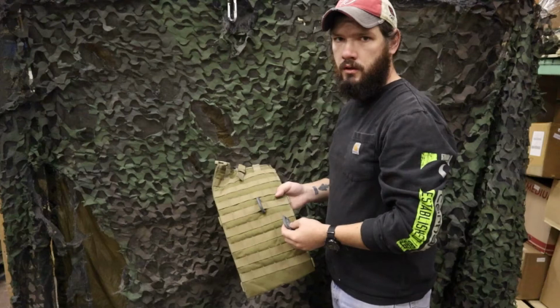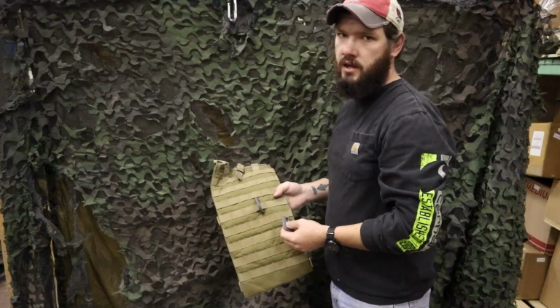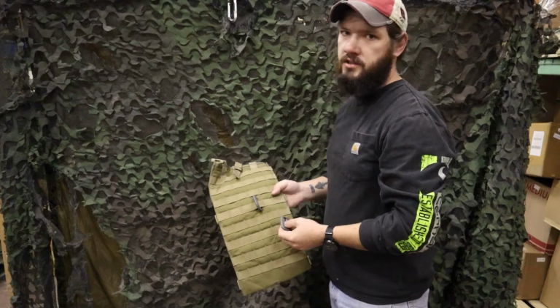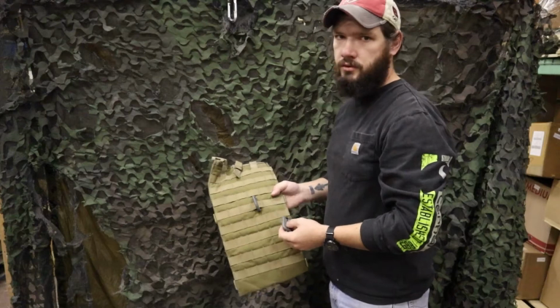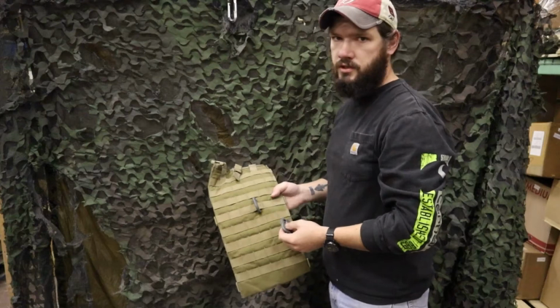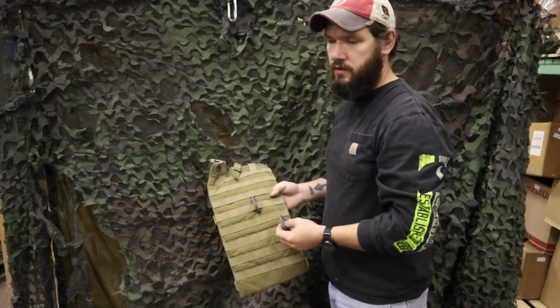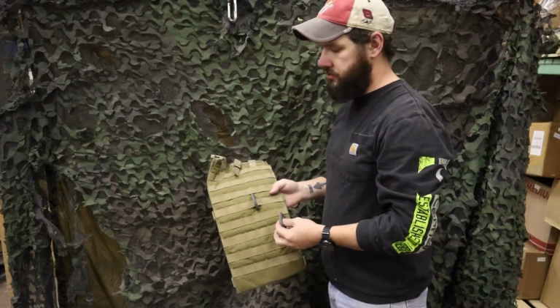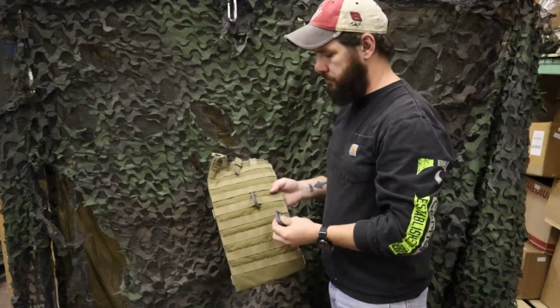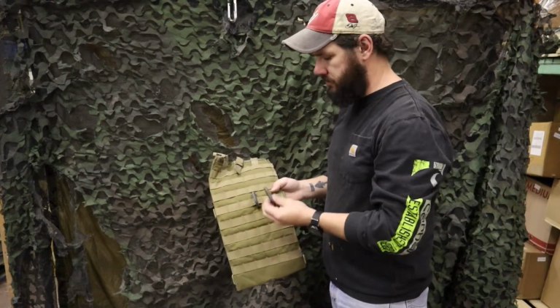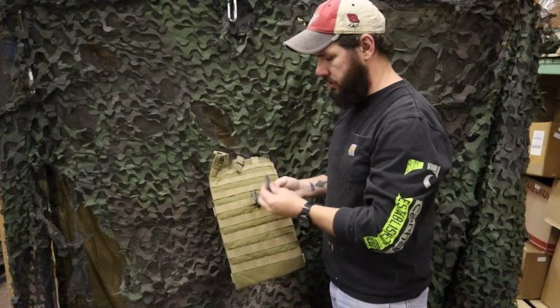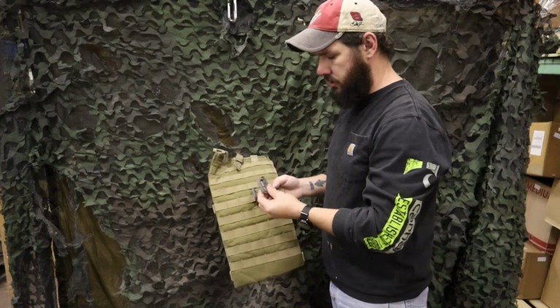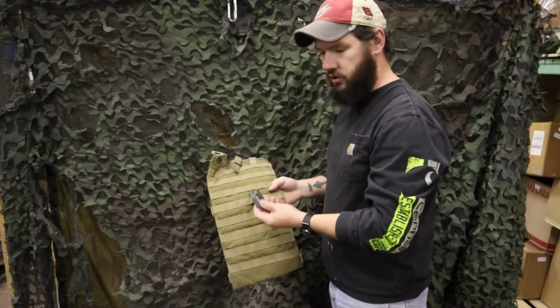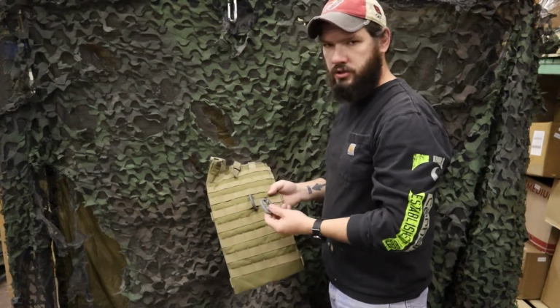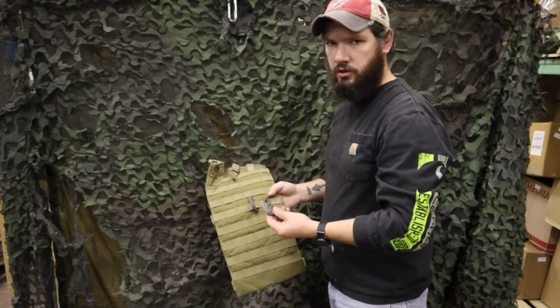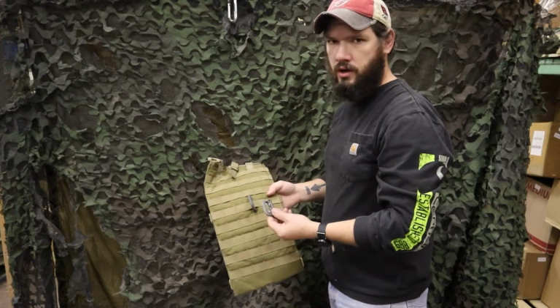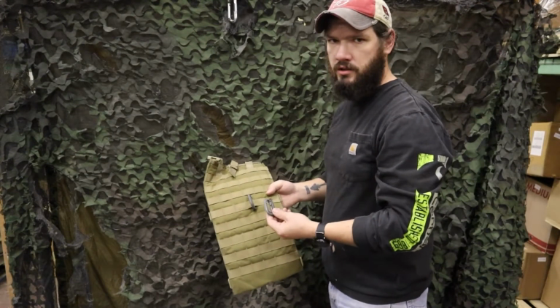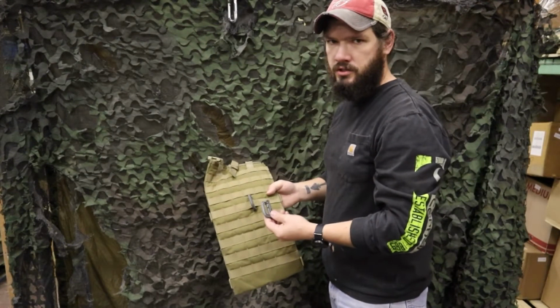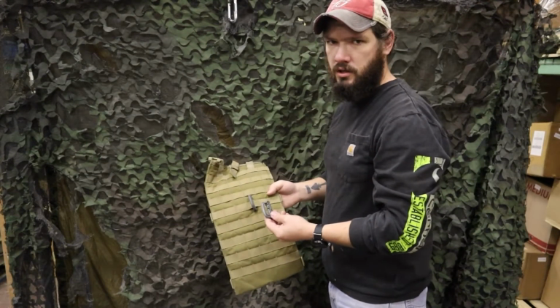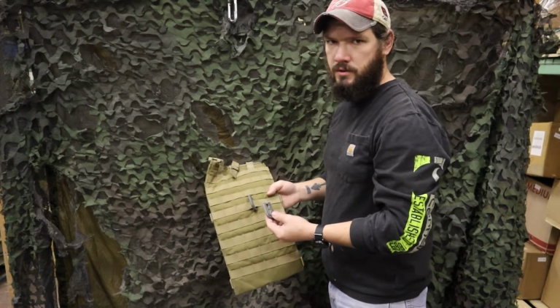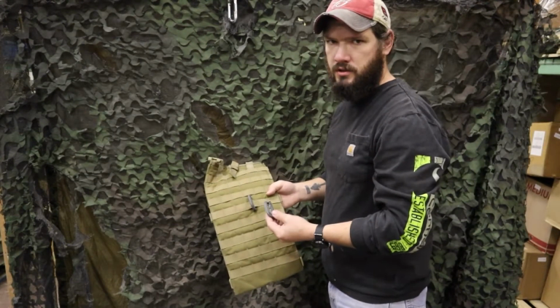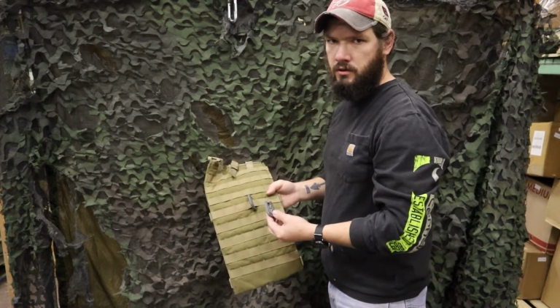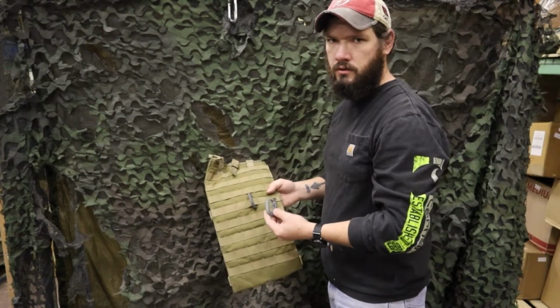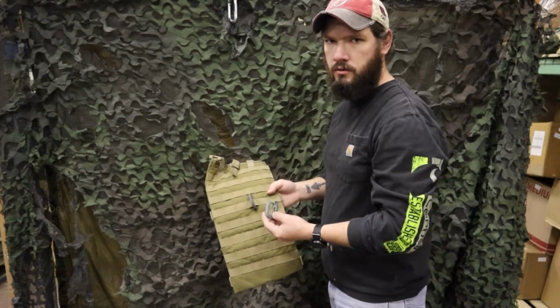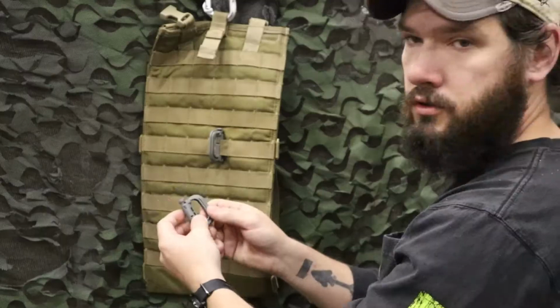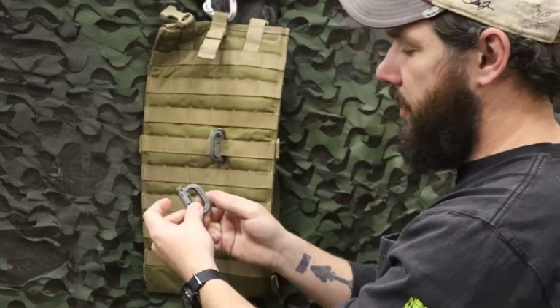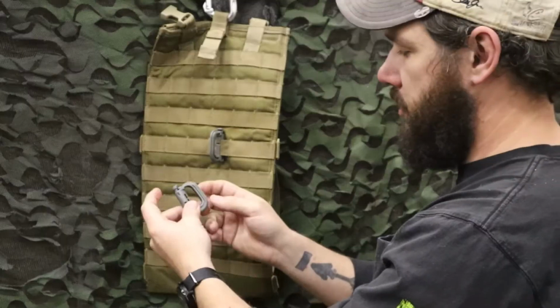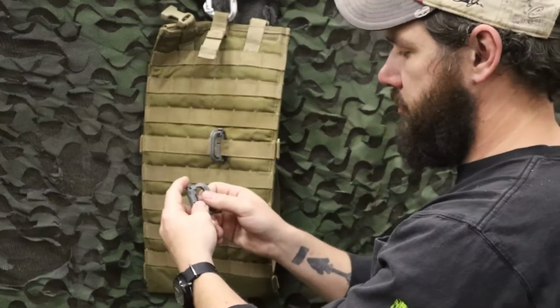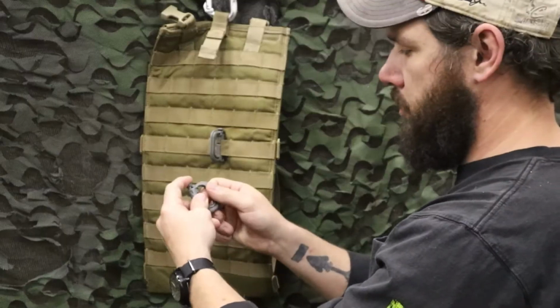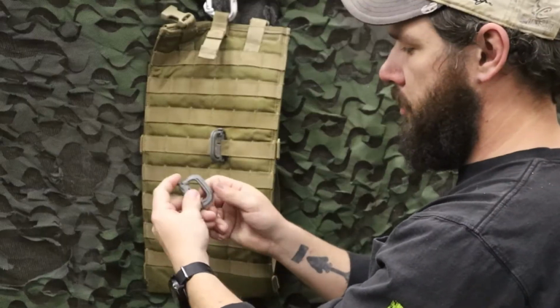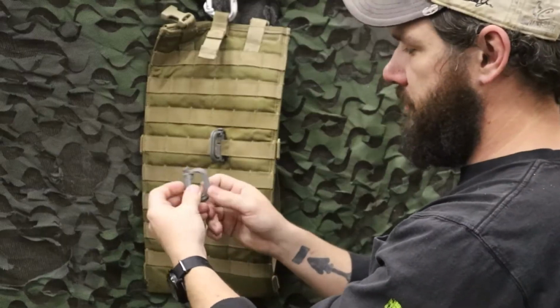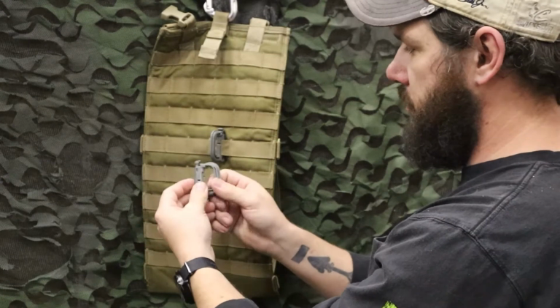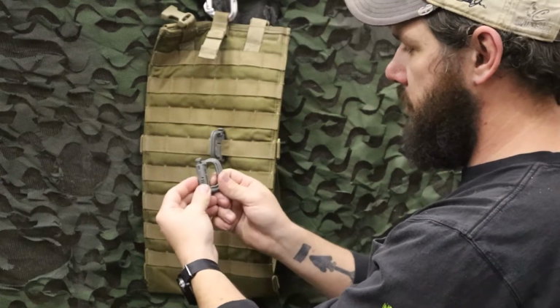Hey guys, Lucas here from Venture Surplus, here to show you a great addition to any piece of gear. So what we got here is a Grimlock D-ring.